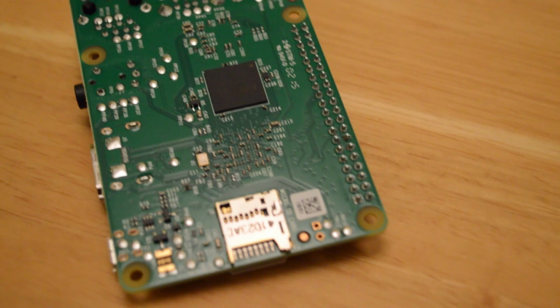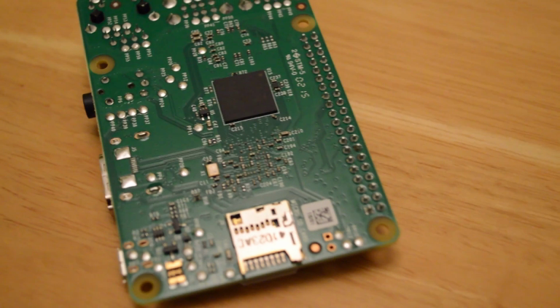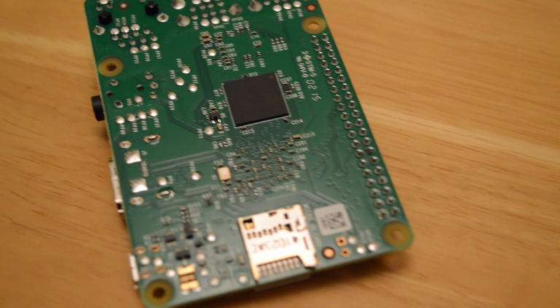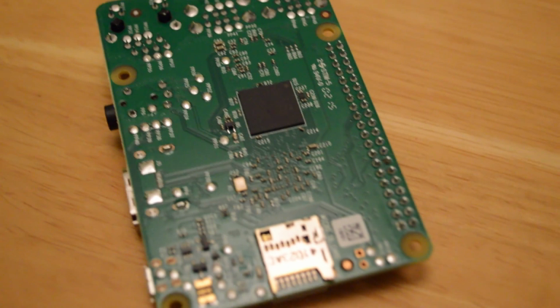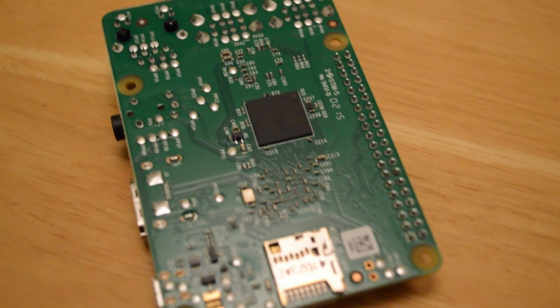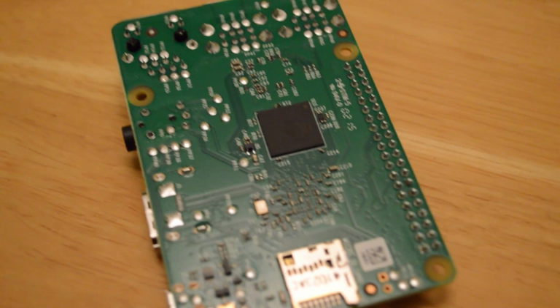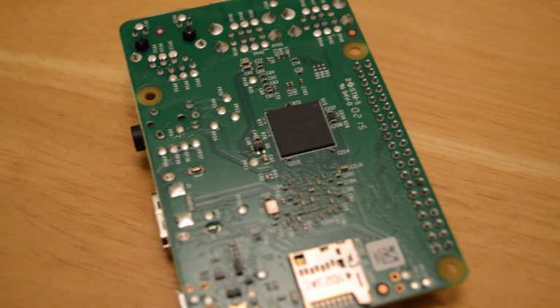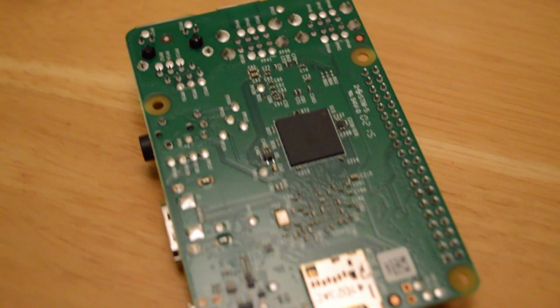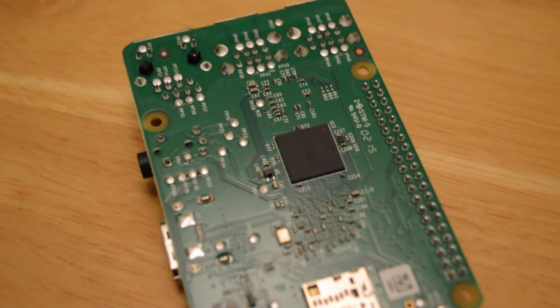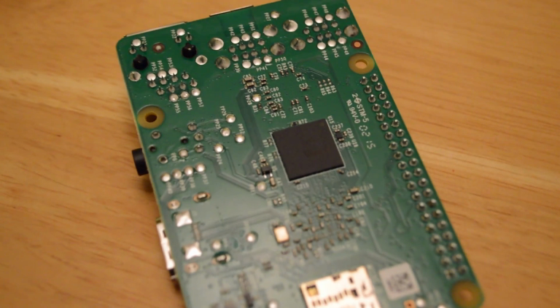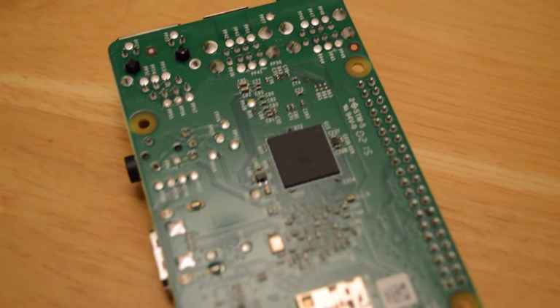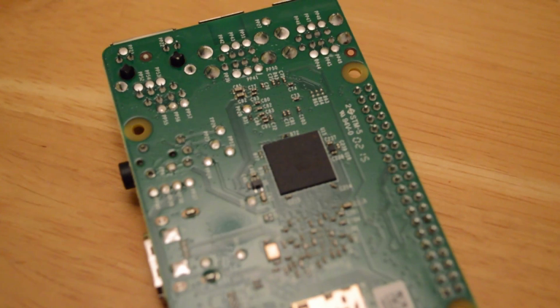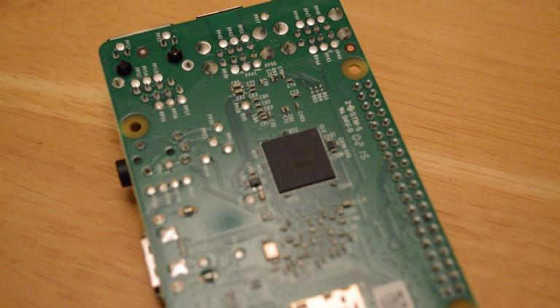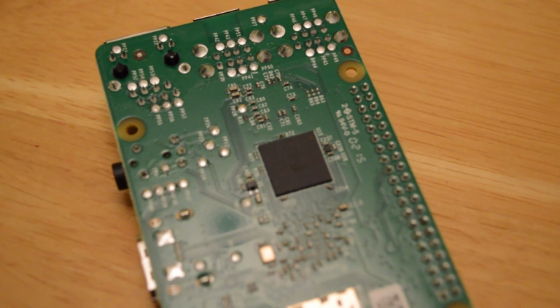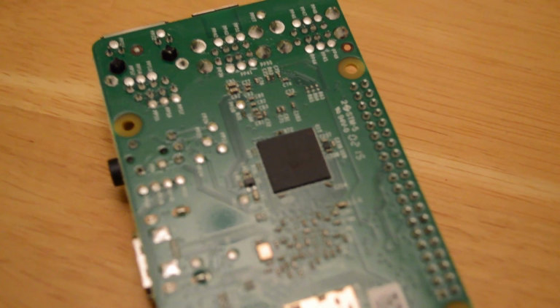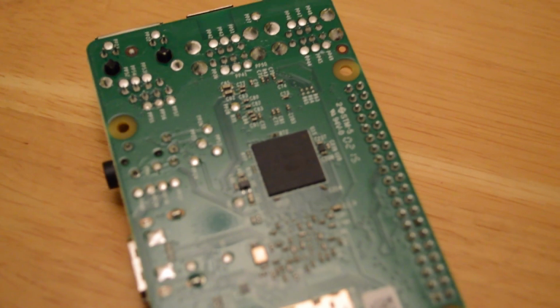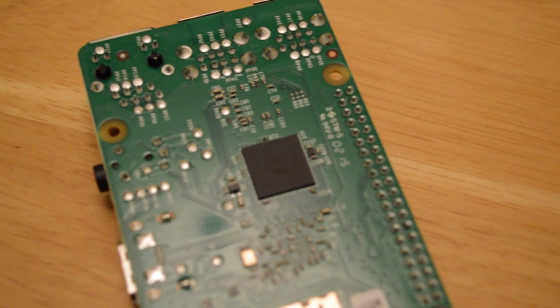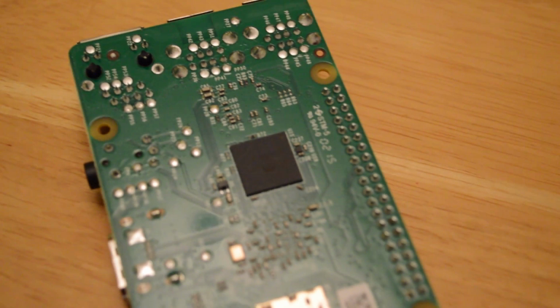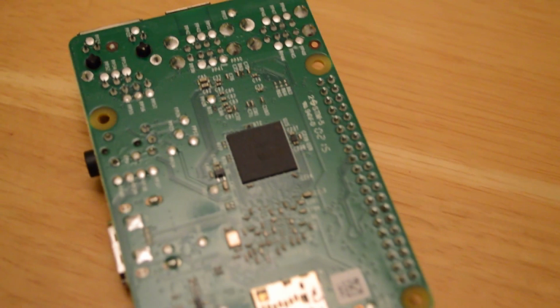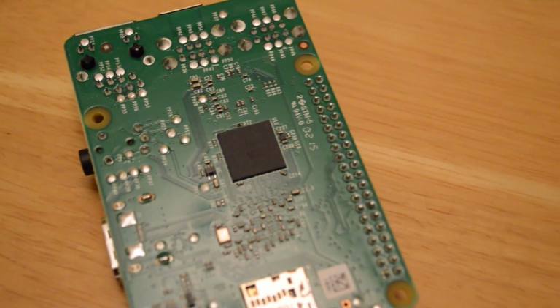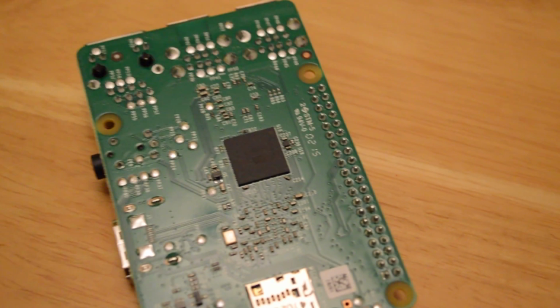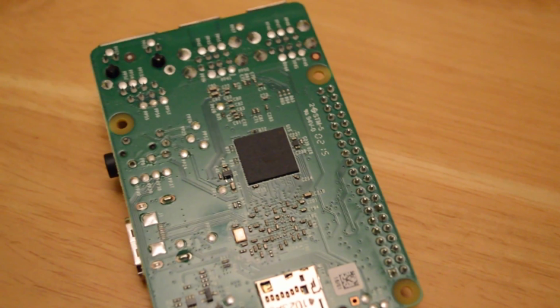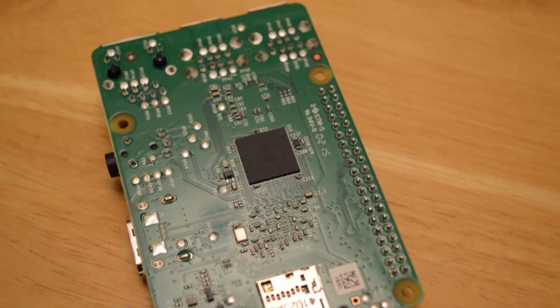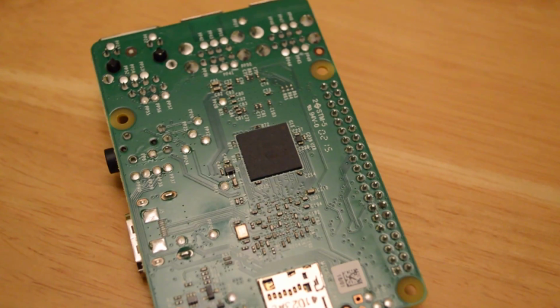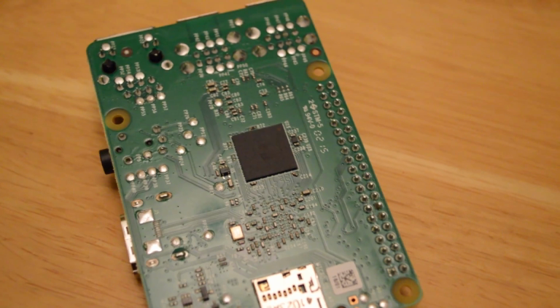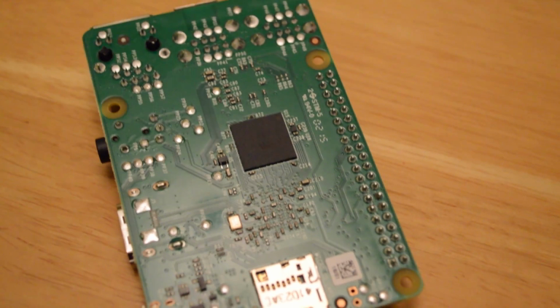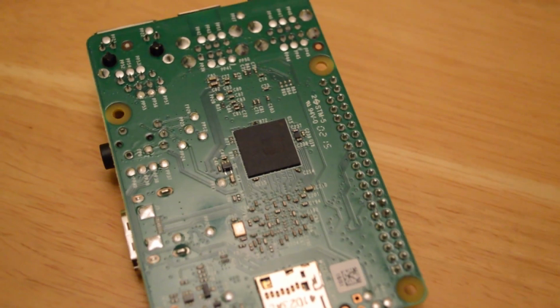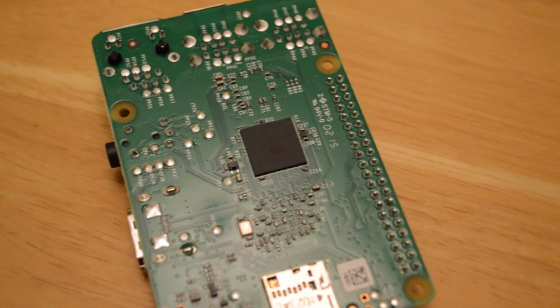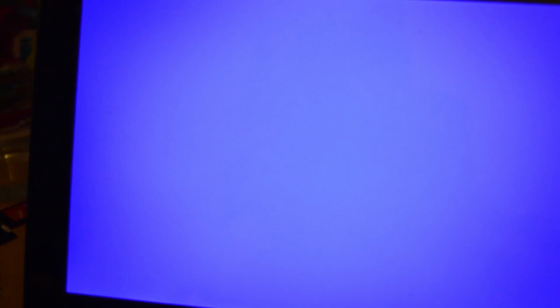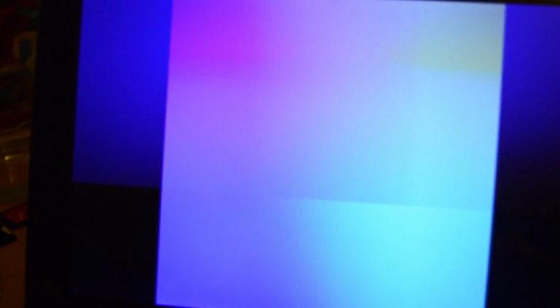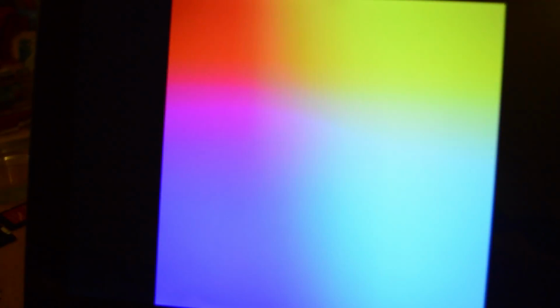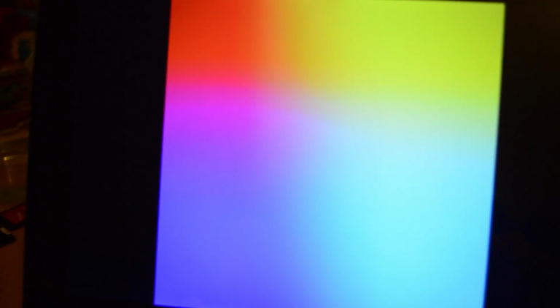You can see on the bottom there we have that extra chip, and that's the extra 512MB RAM. They've somehow managed to stick it on the bottom underneath the chip.